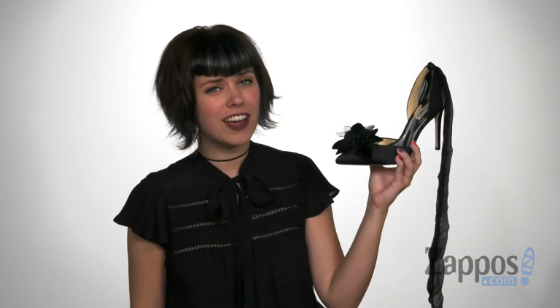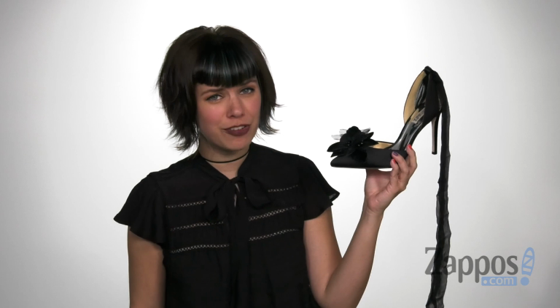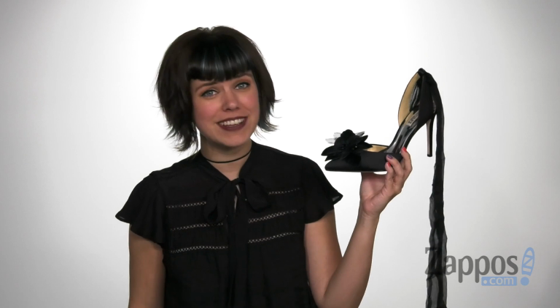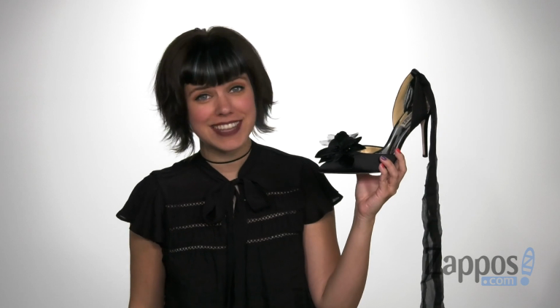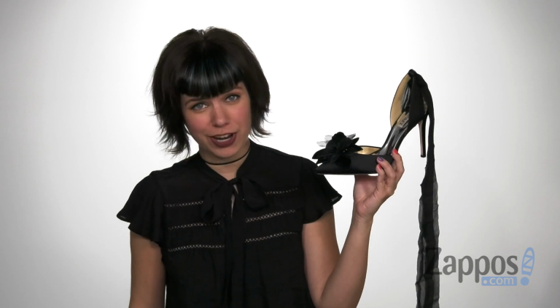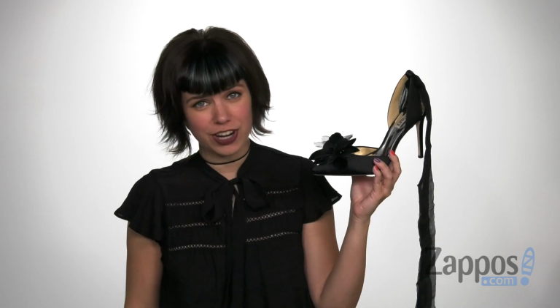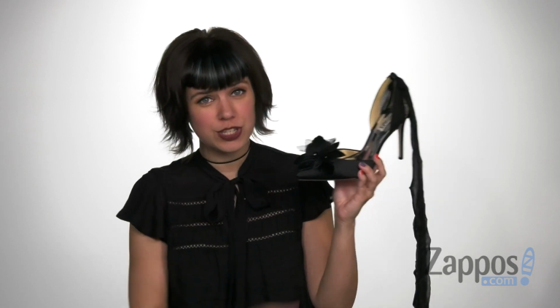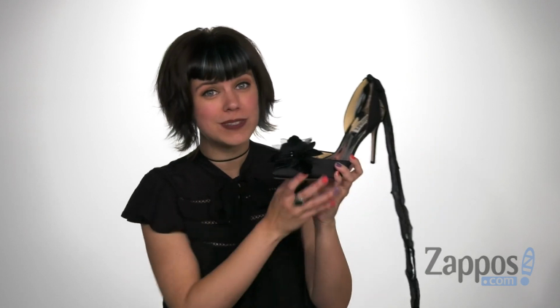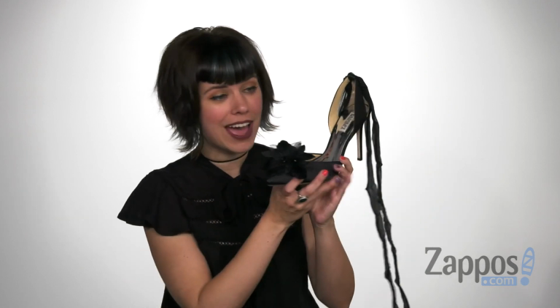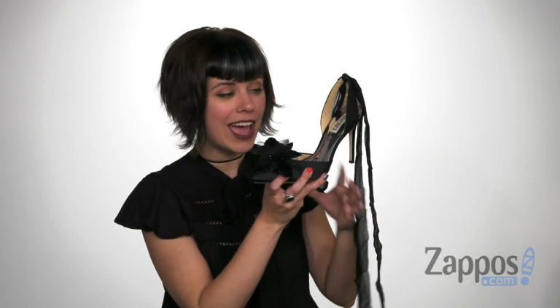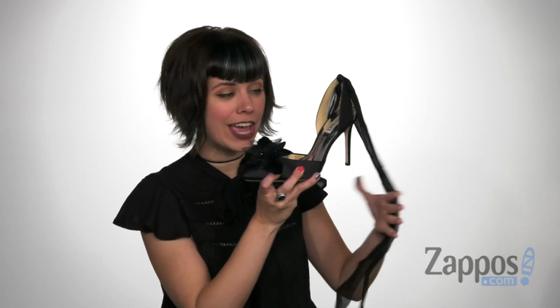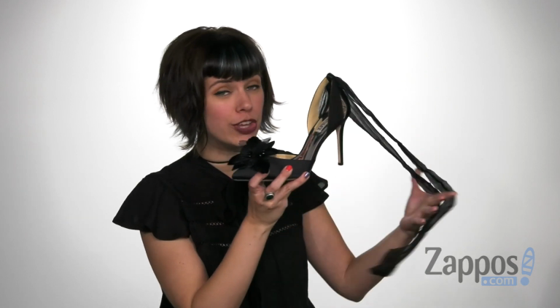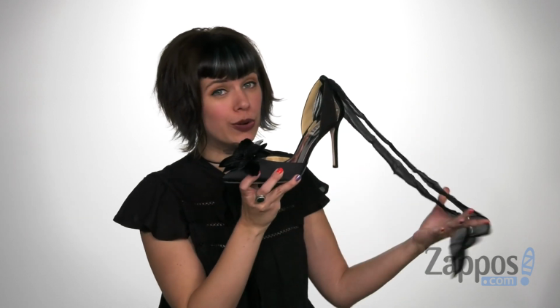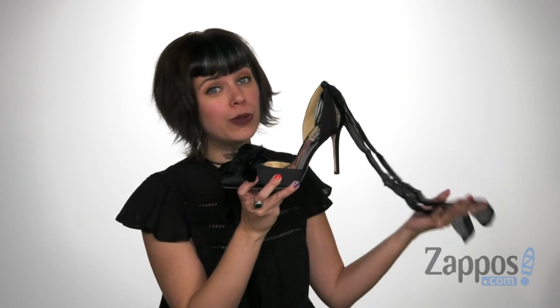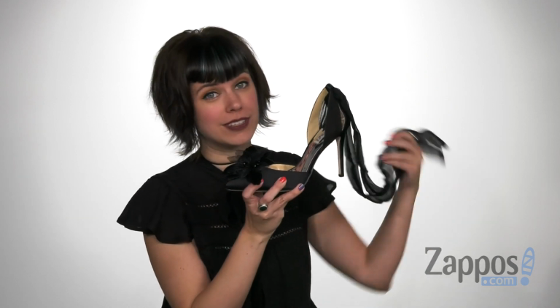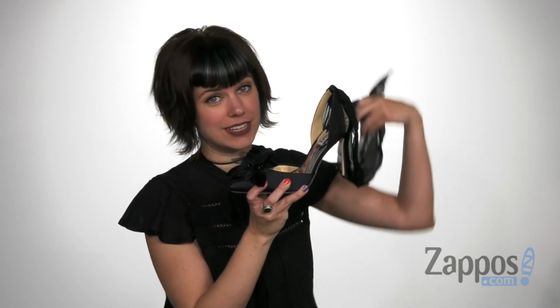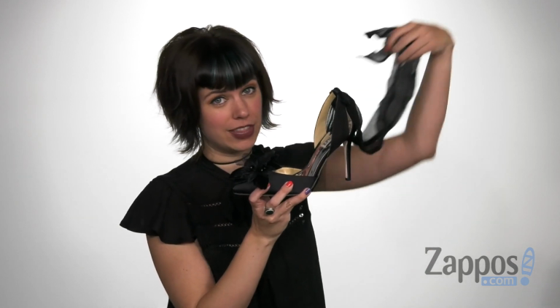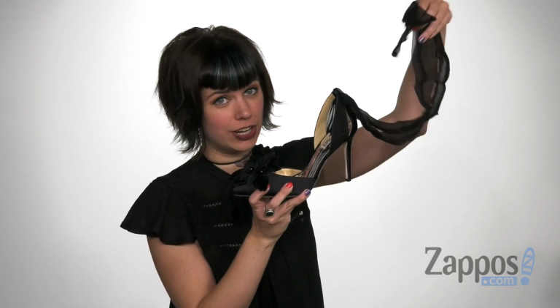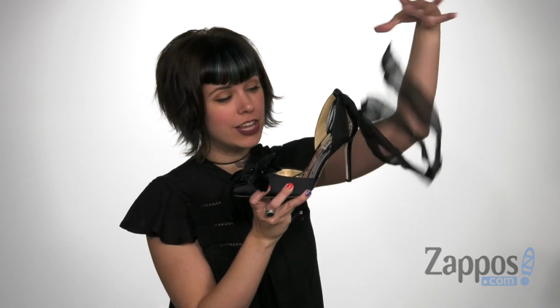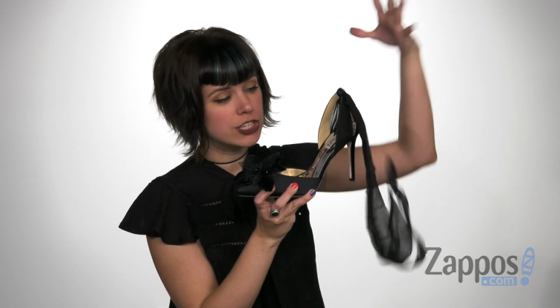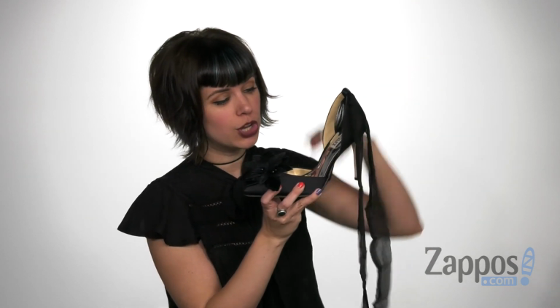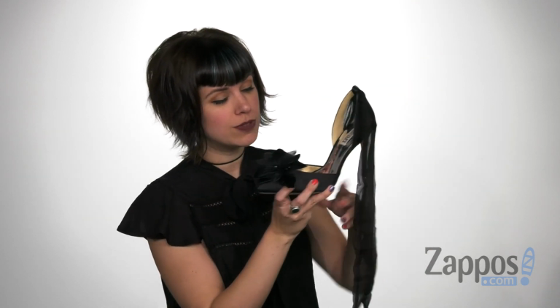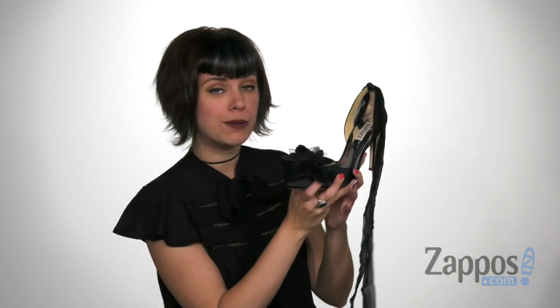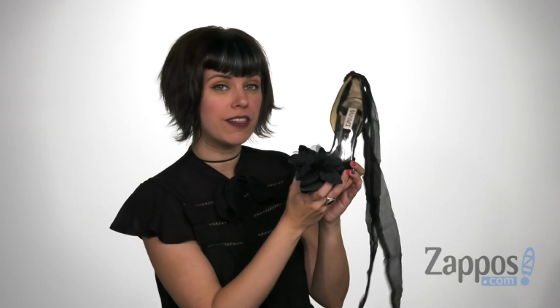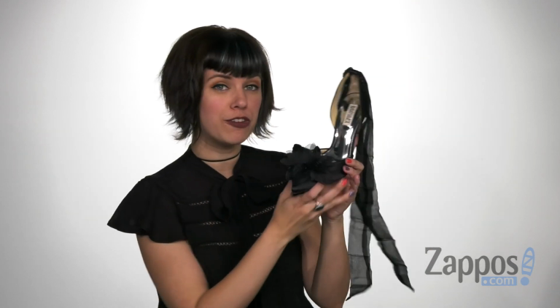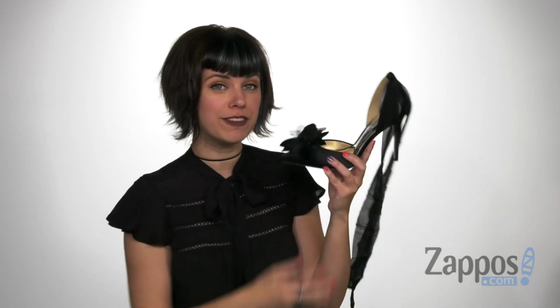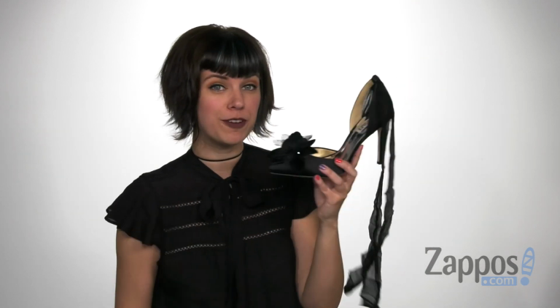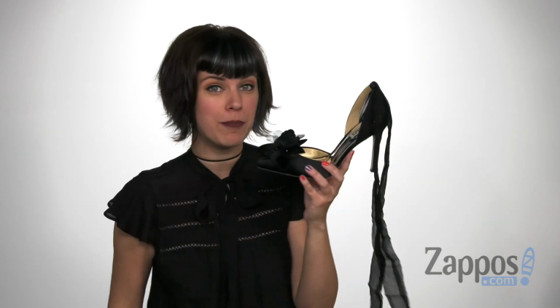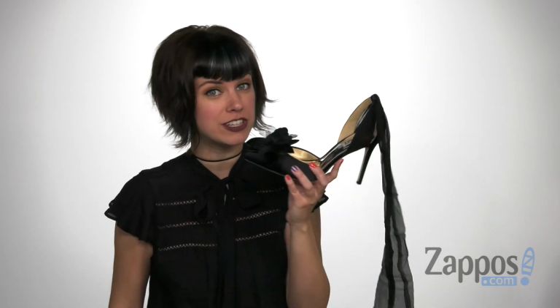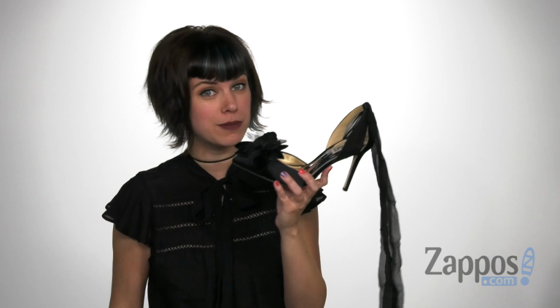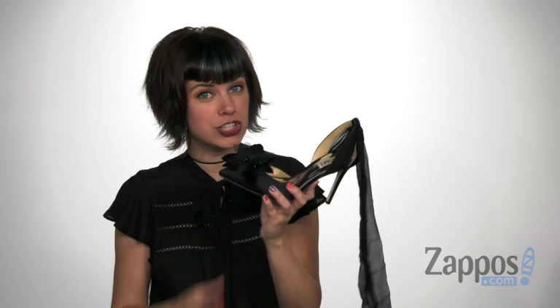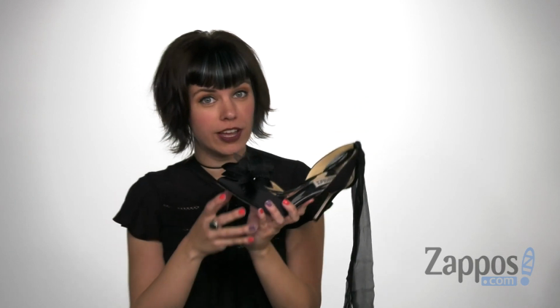Alondra is here to tie your whole look together, so stick with Alondra from Badgley Mishka.